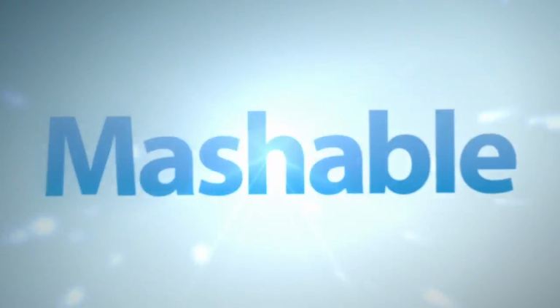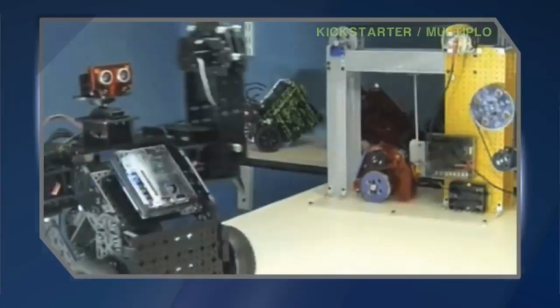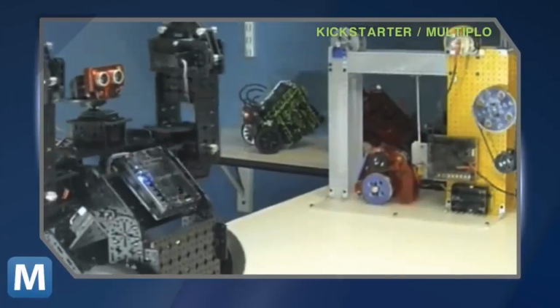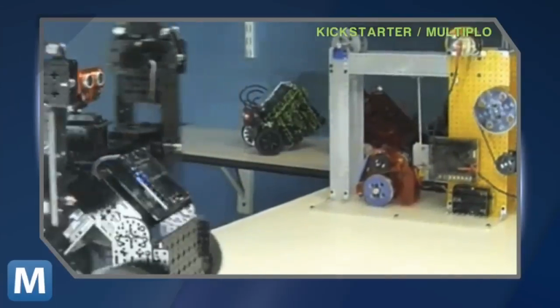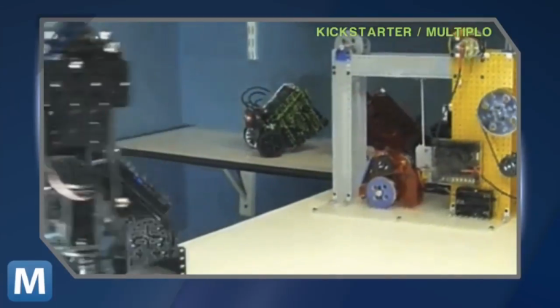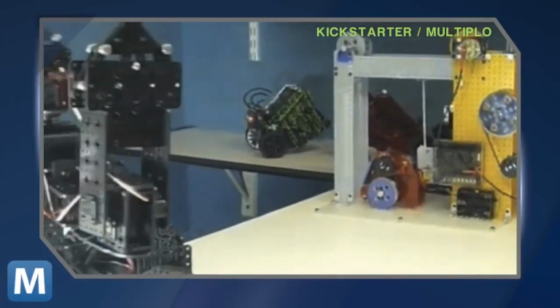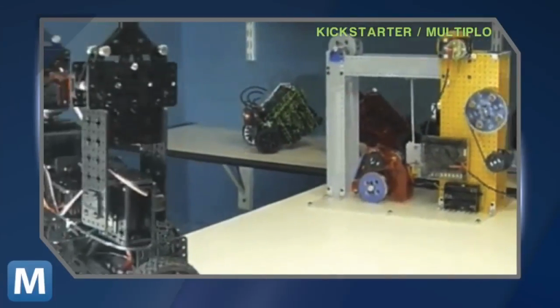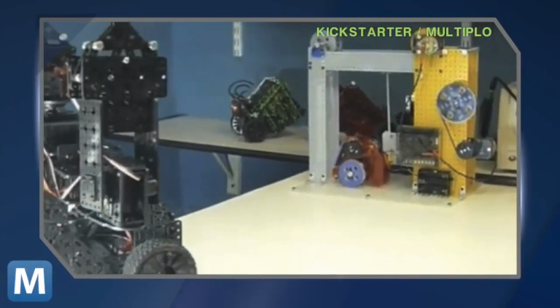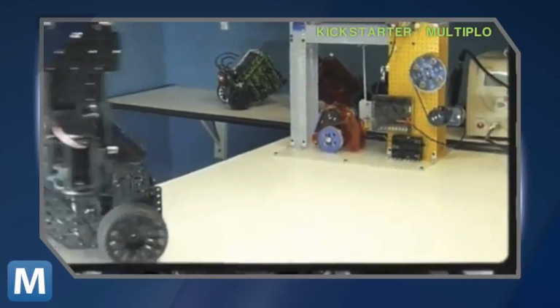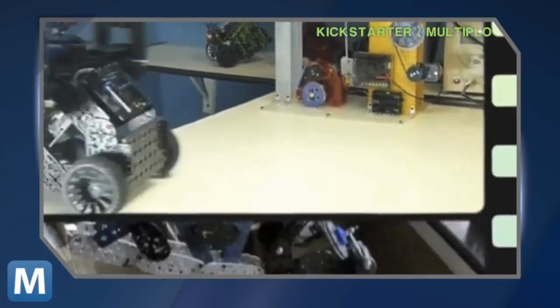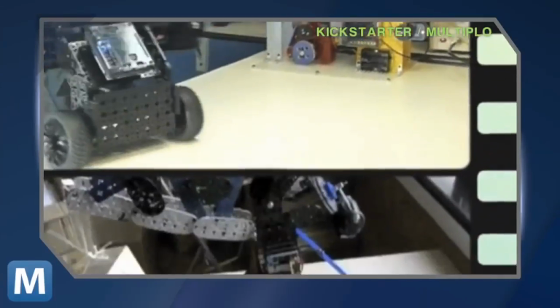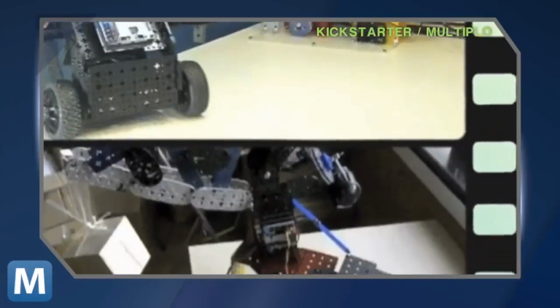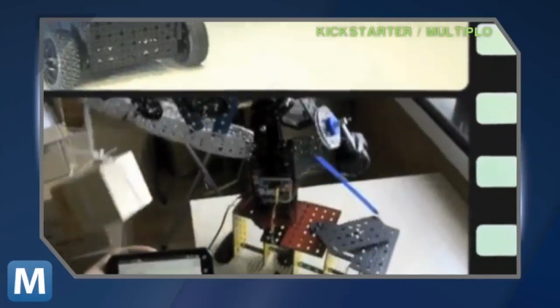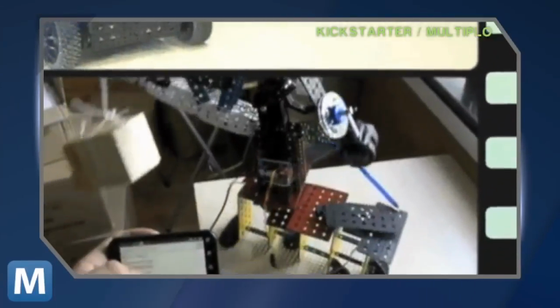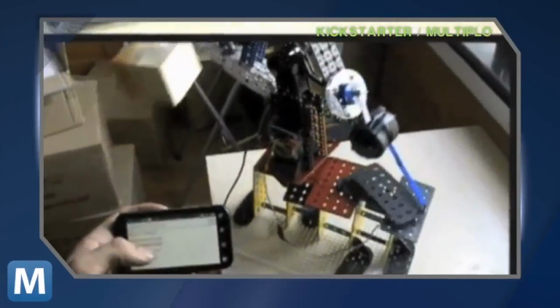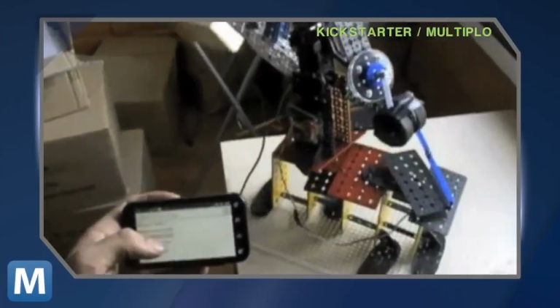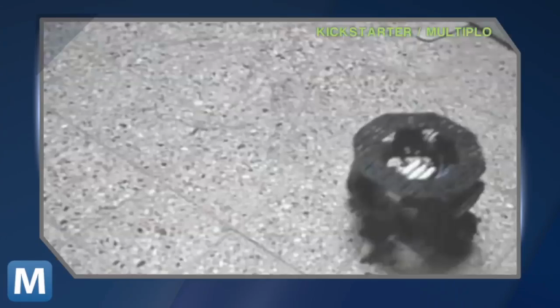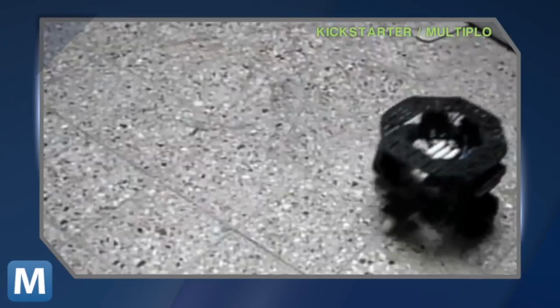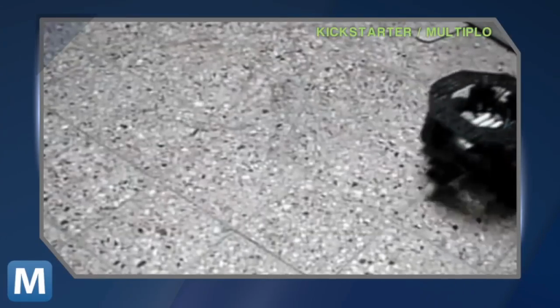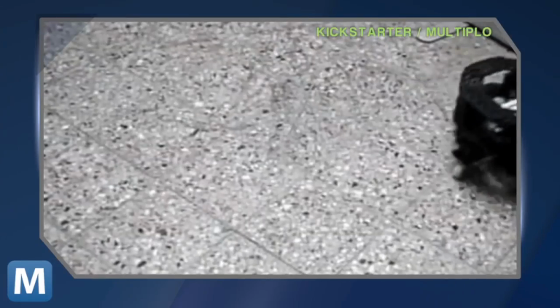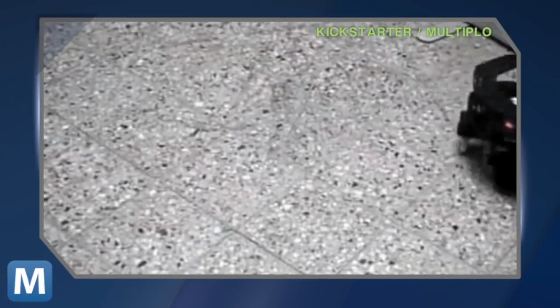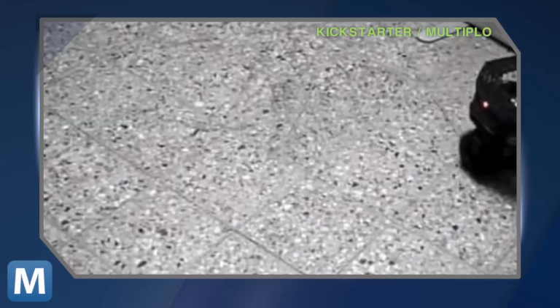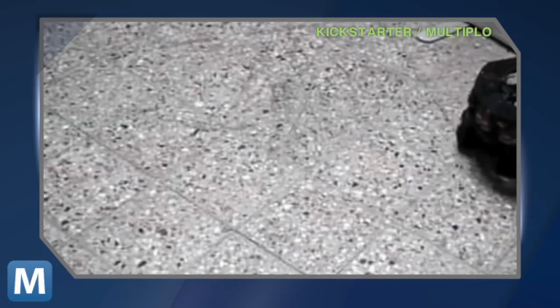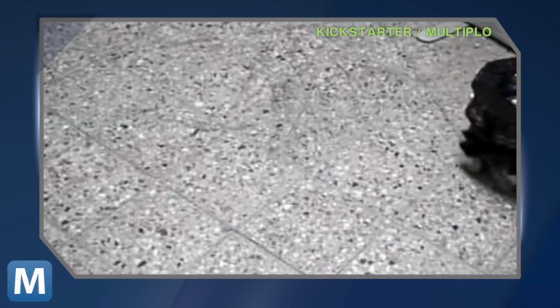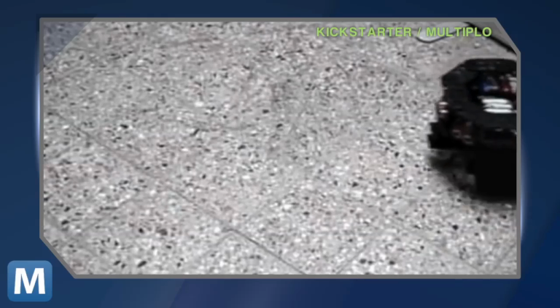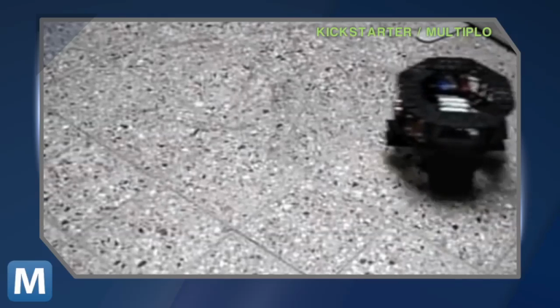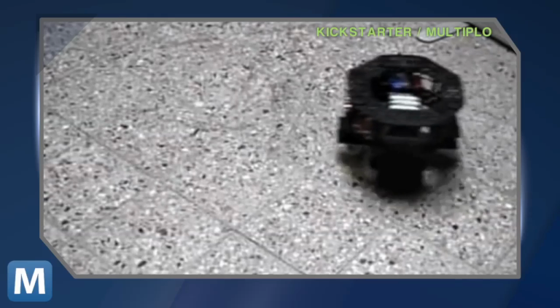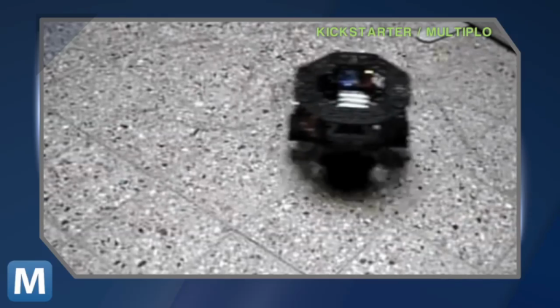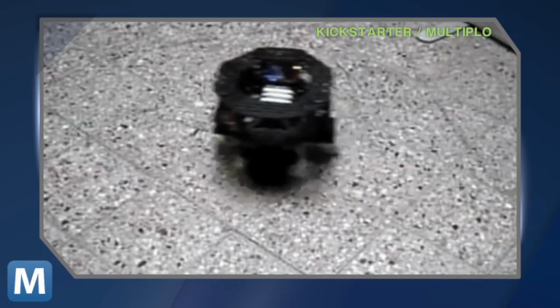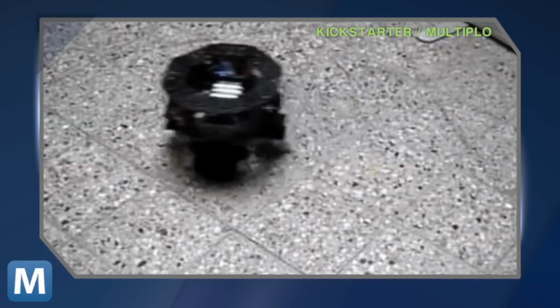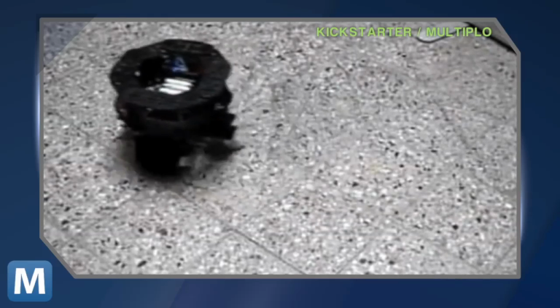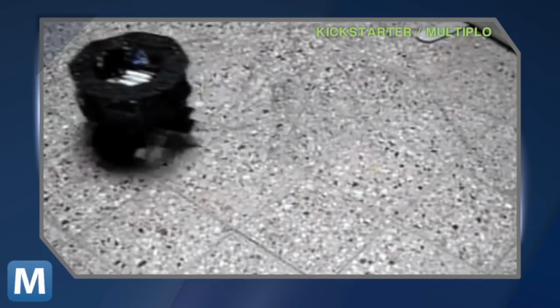With the Duinobot, you can build any number of robots — grippers, cranes, and Roomba-like bots that will zip around and avoid obstacles.